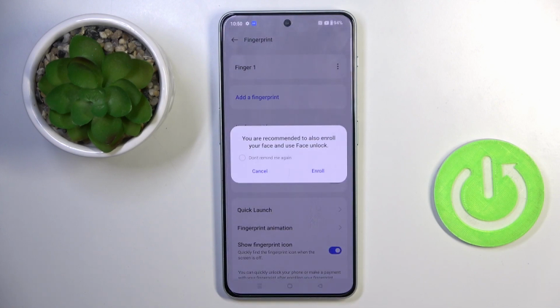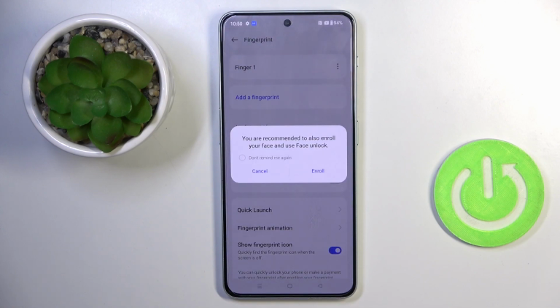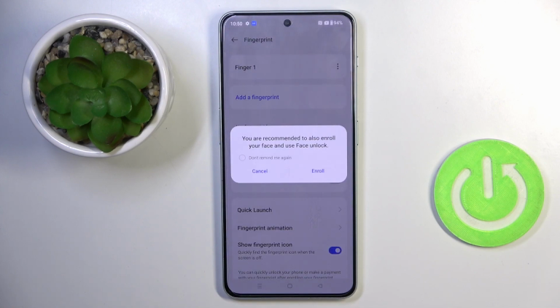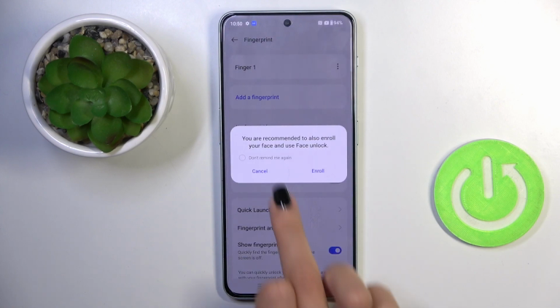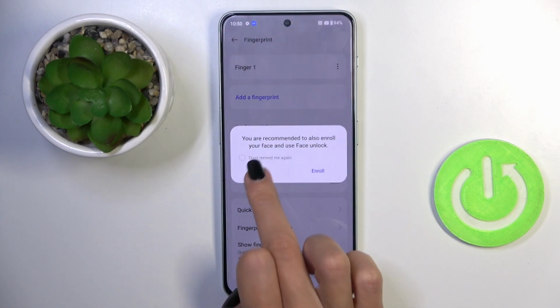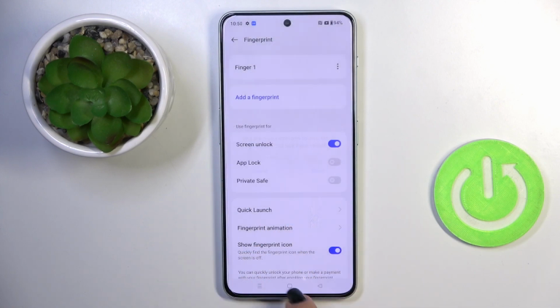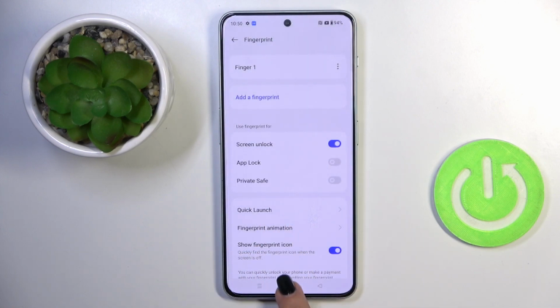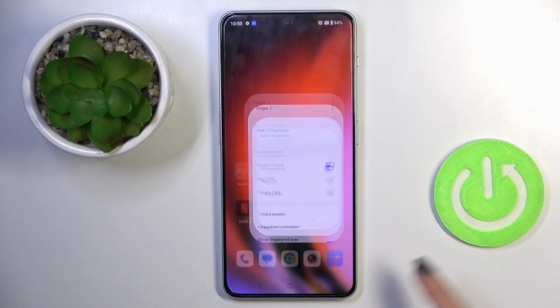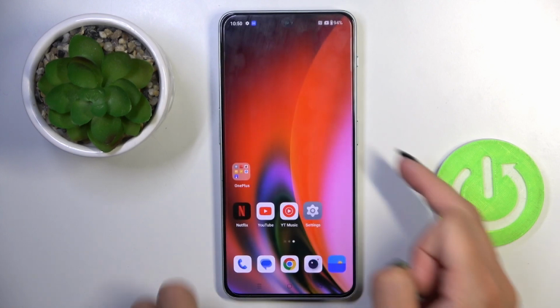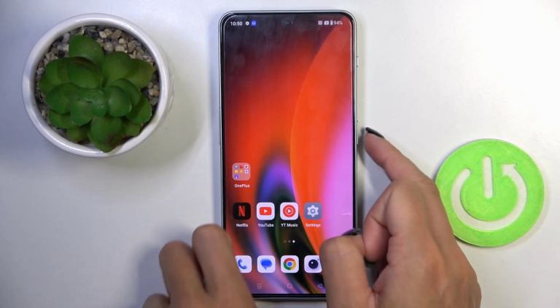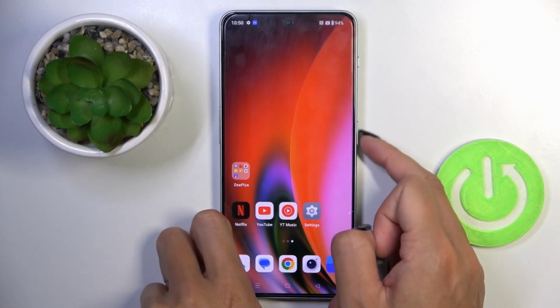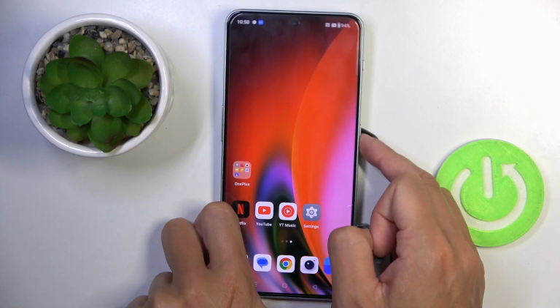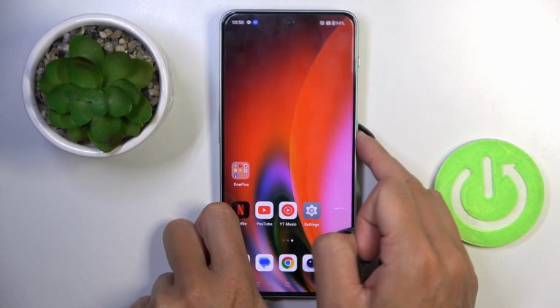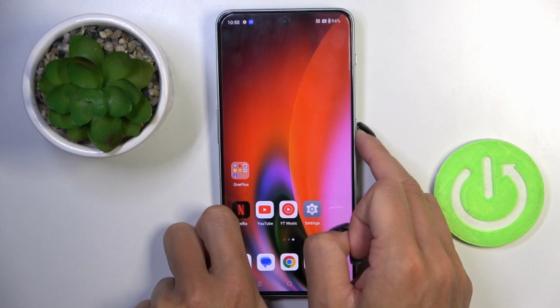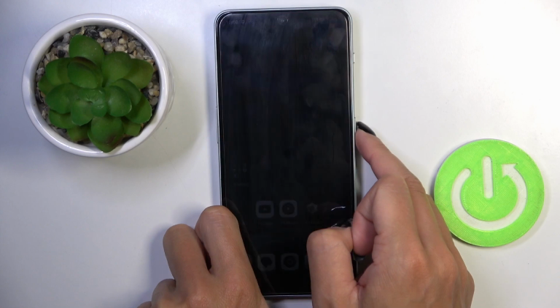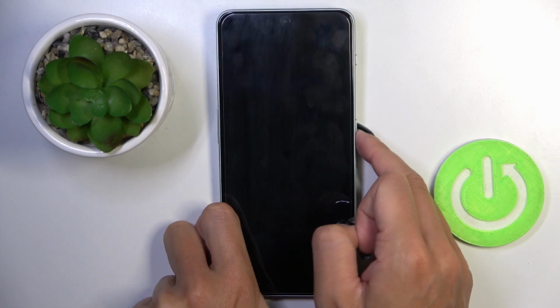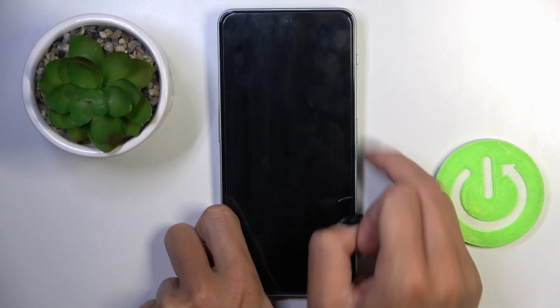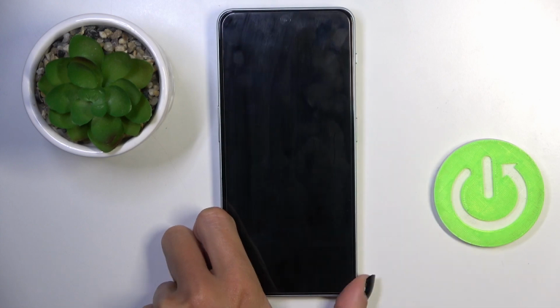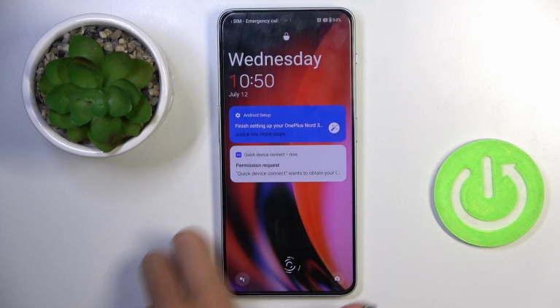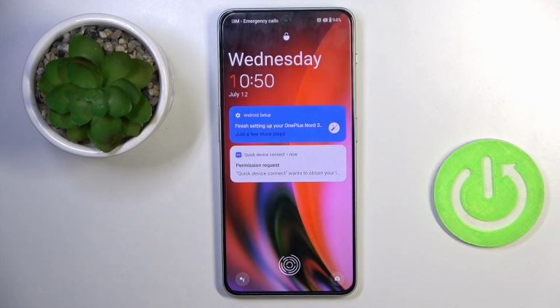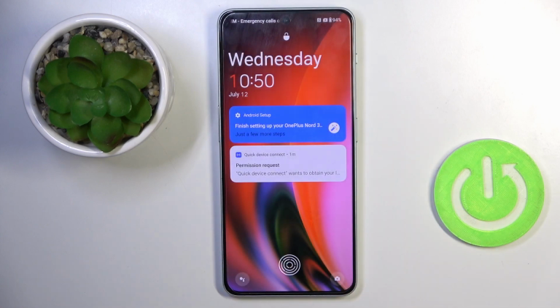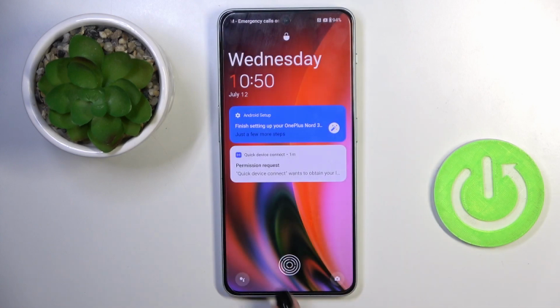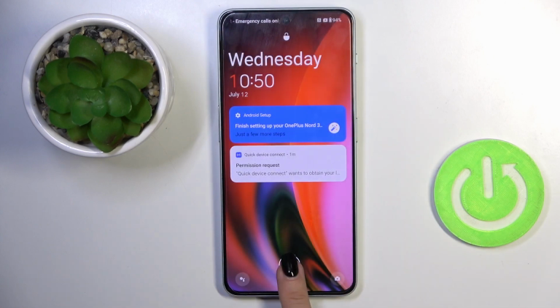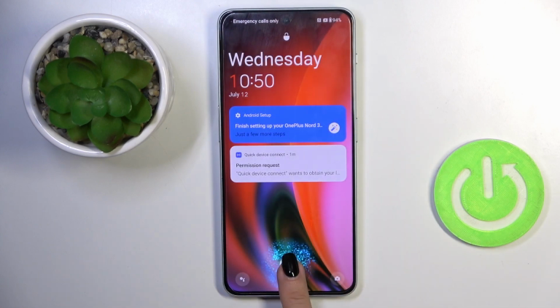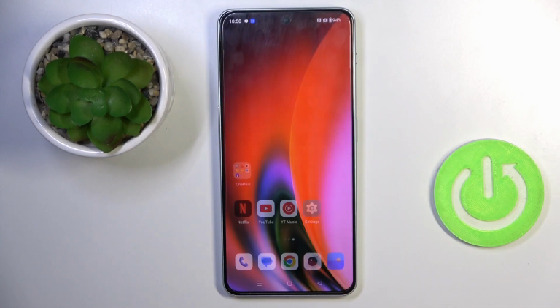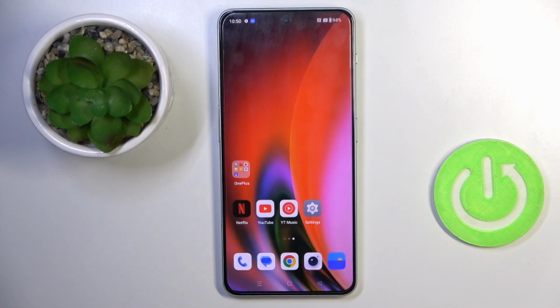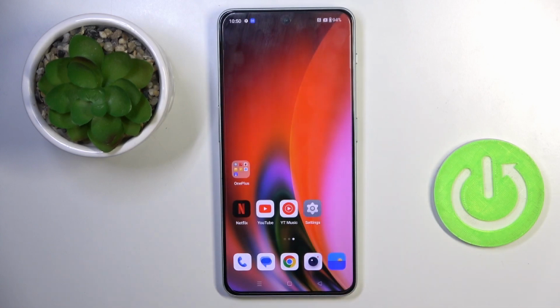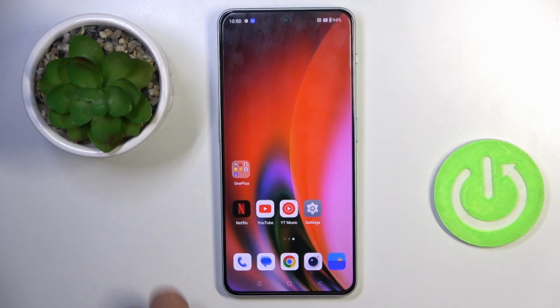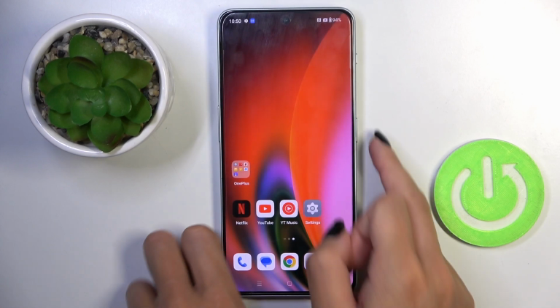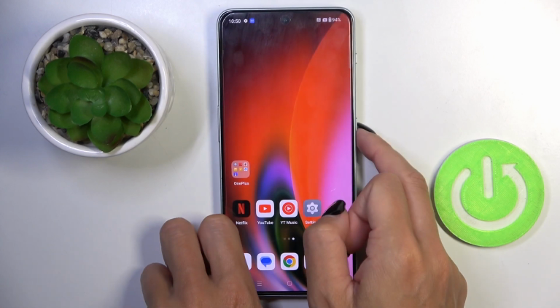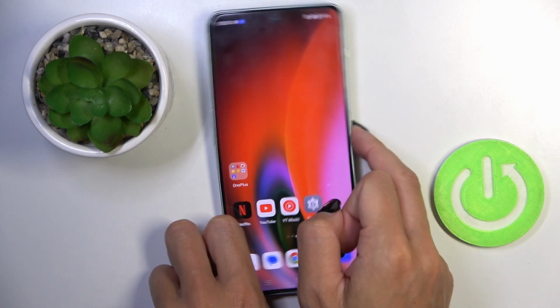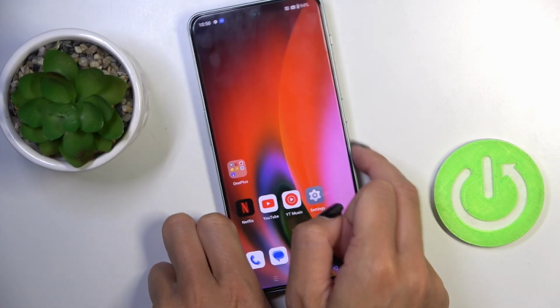That's it, that will be all. As you can see, from now on you can unlock your device with this fingerprint, with the backup pattern as well.